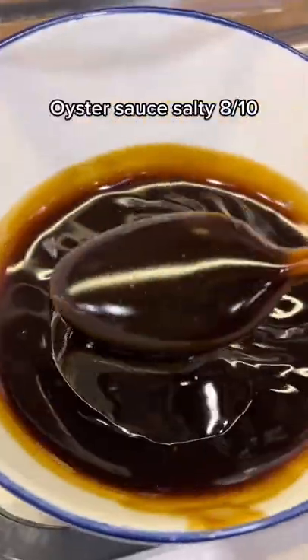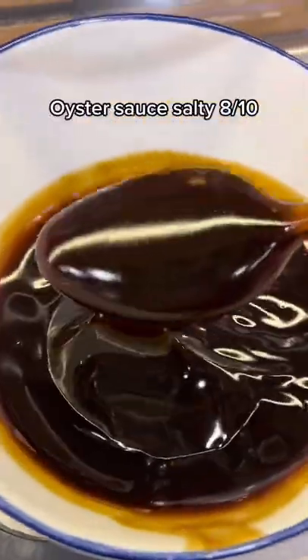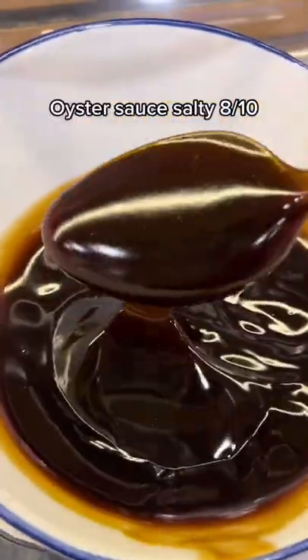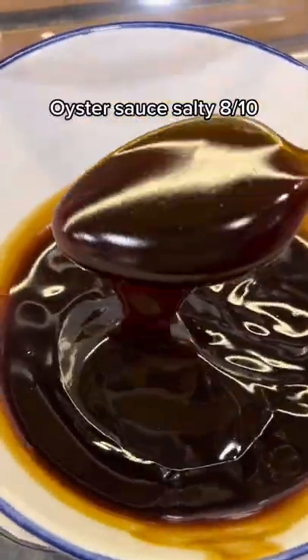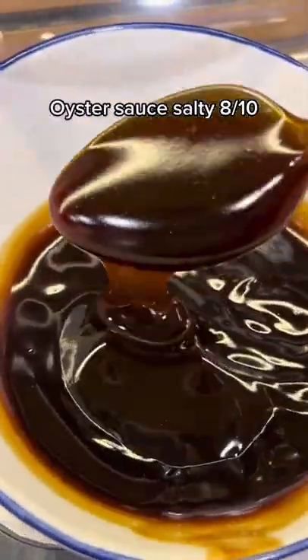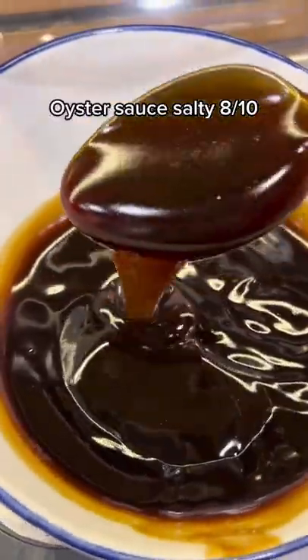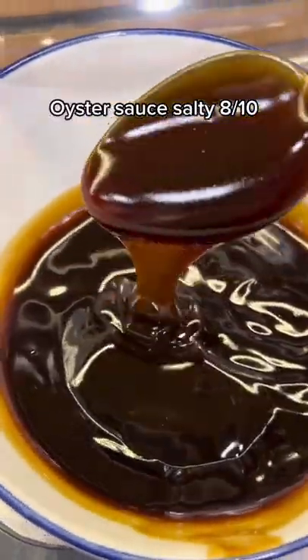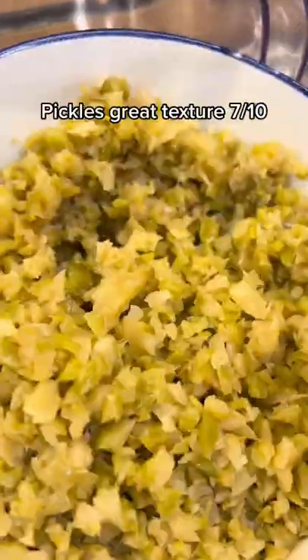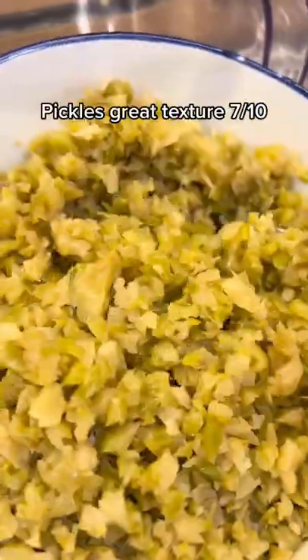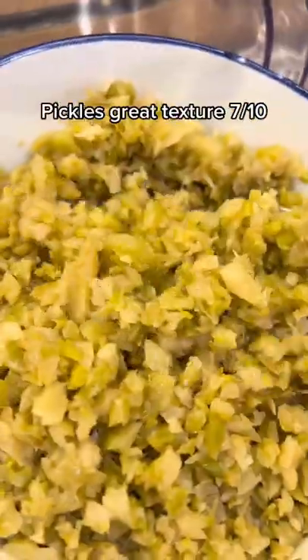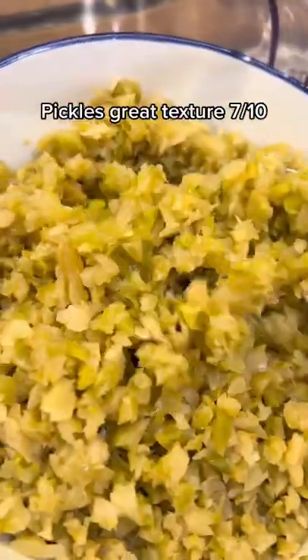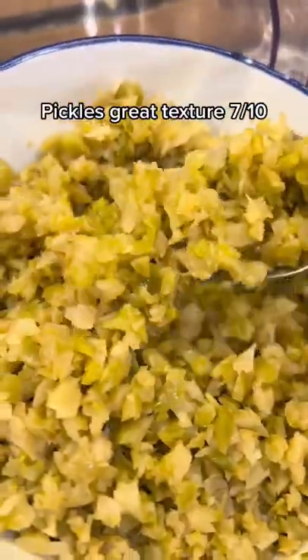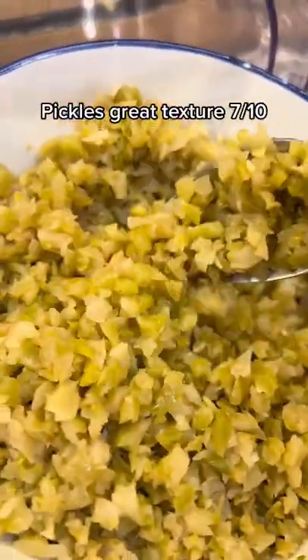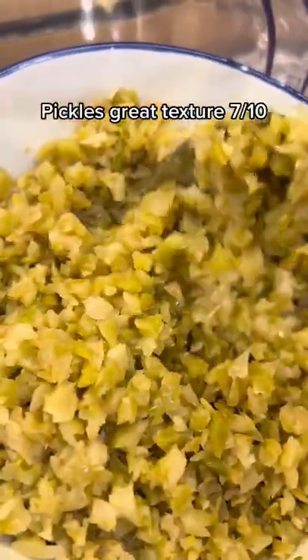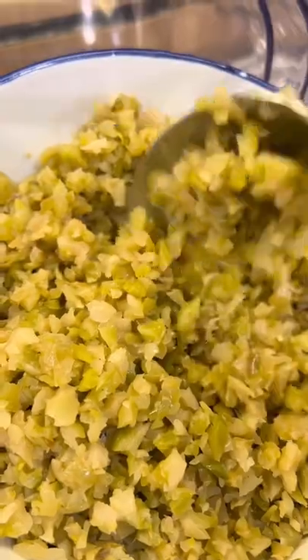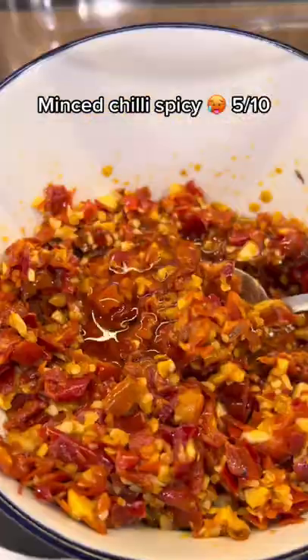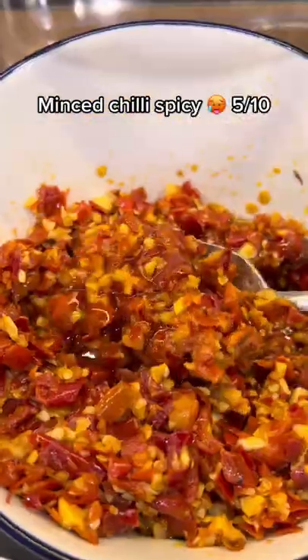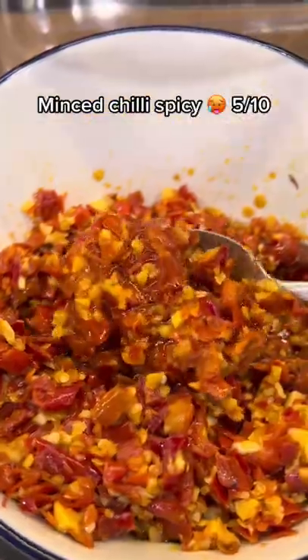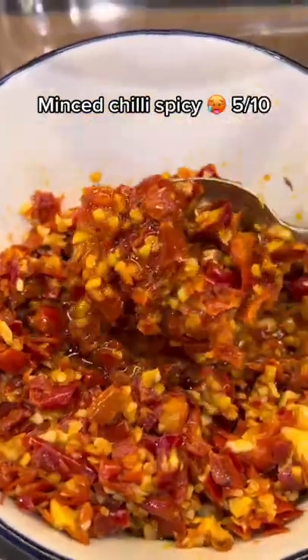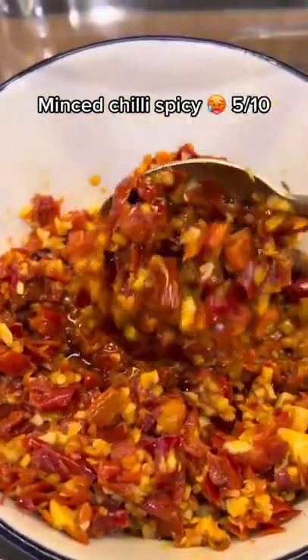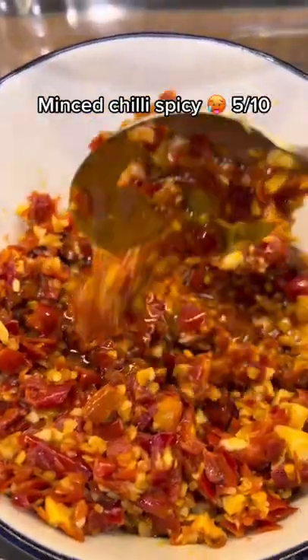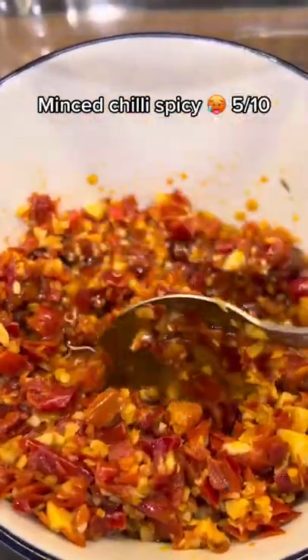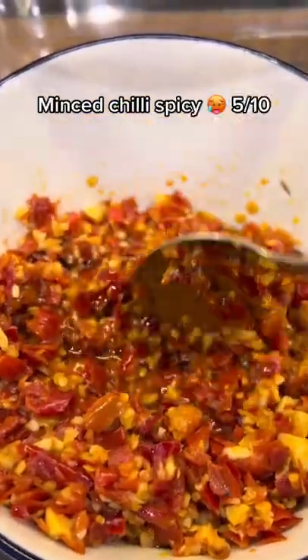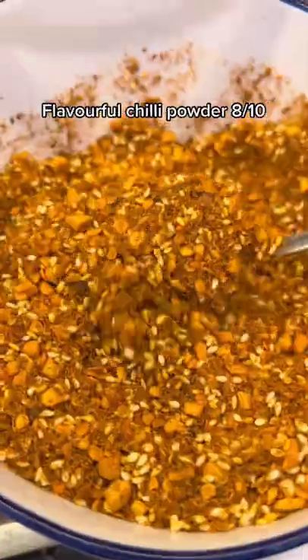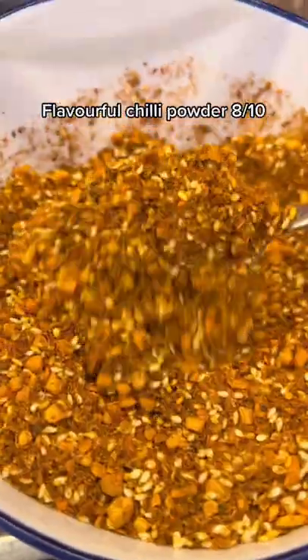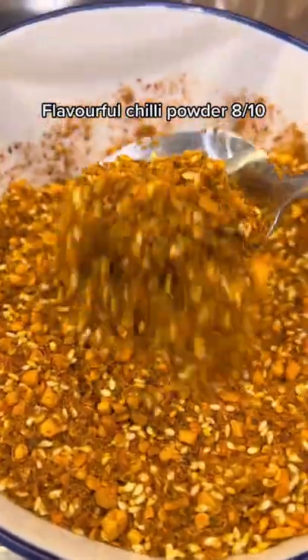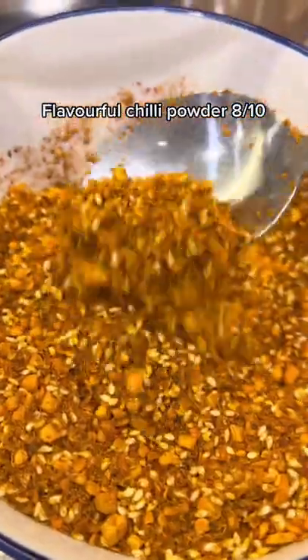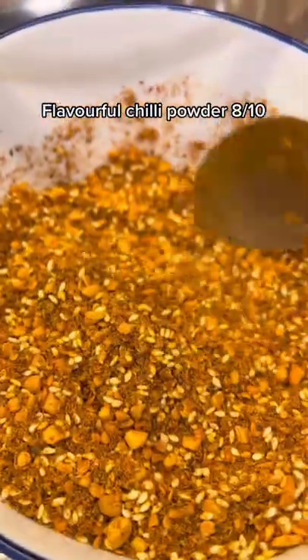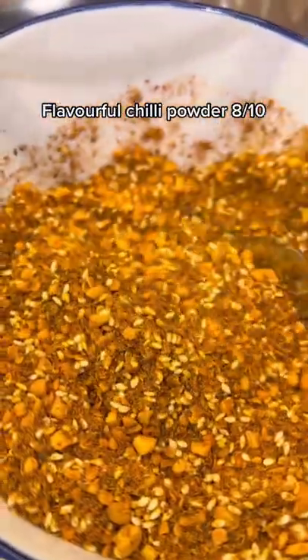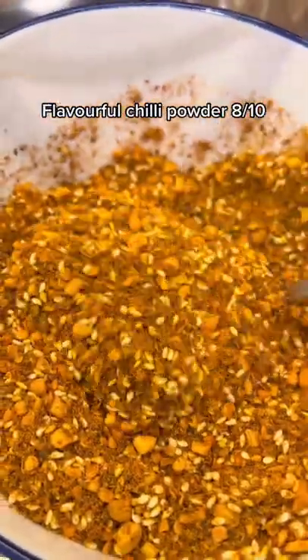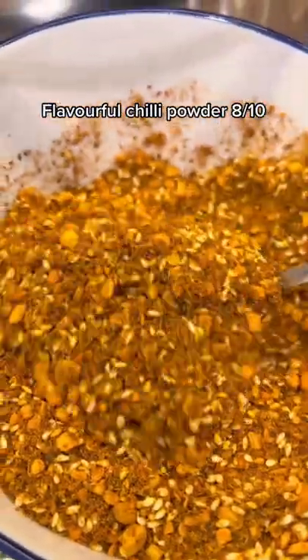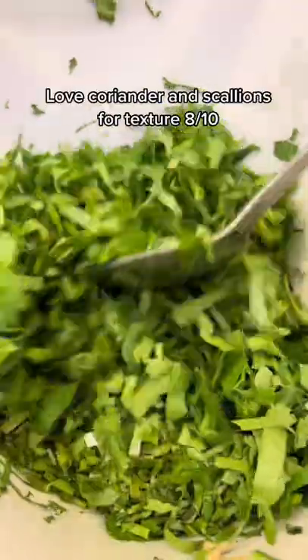Oyster sauce — salty — 8 out of 10. Pickles — great texture — 7 out of 10. Minced chili — spicy — 5 out of 10. Flavorful chili powder — 8 out of 10.